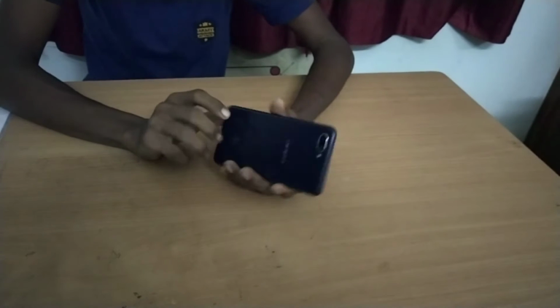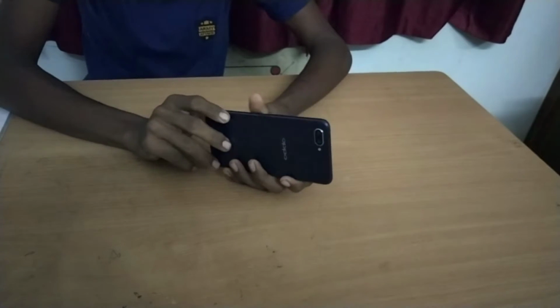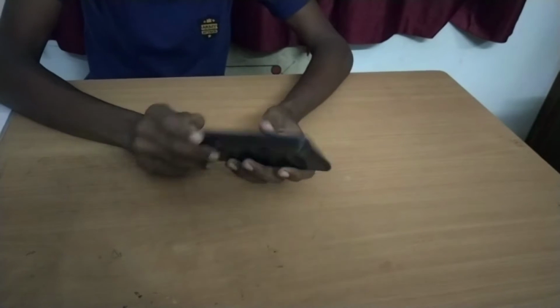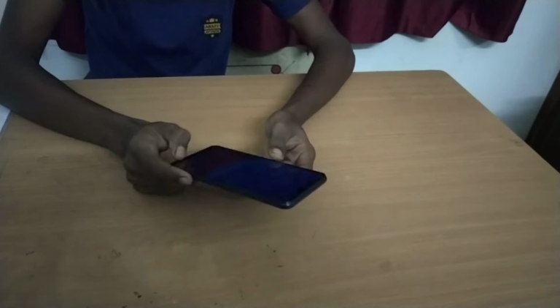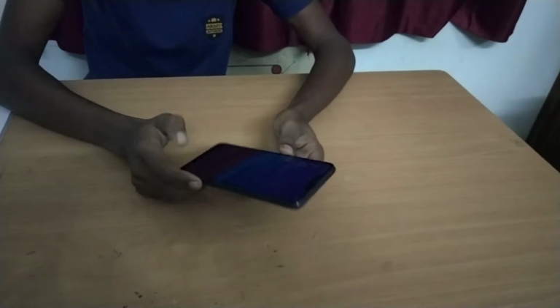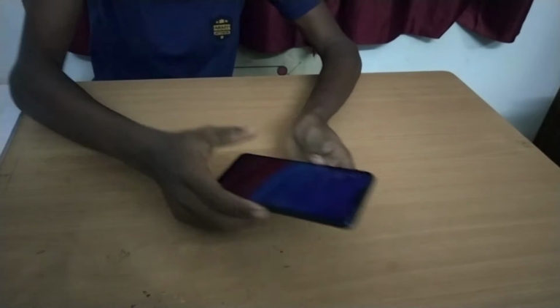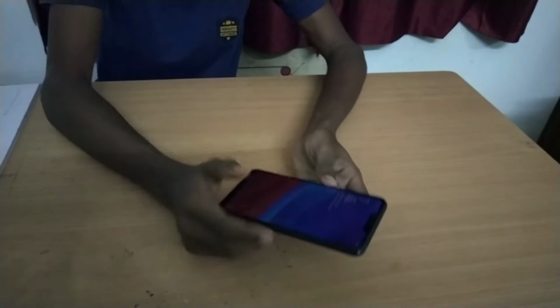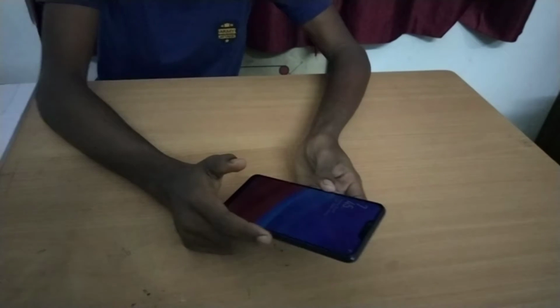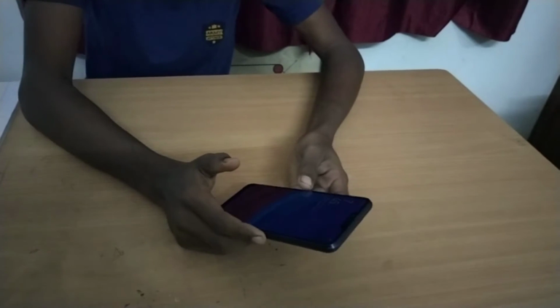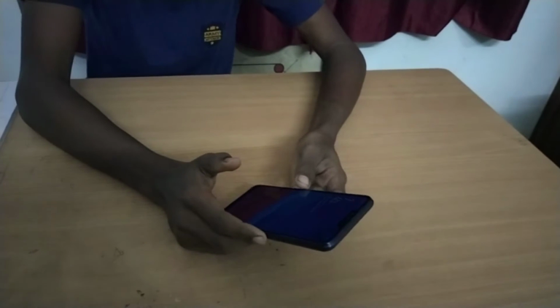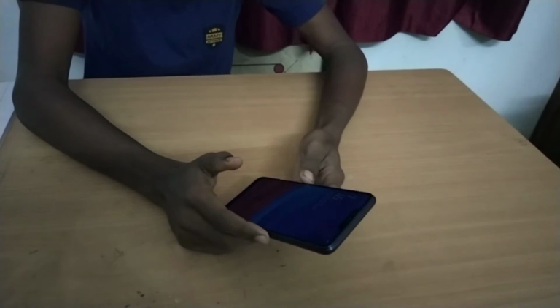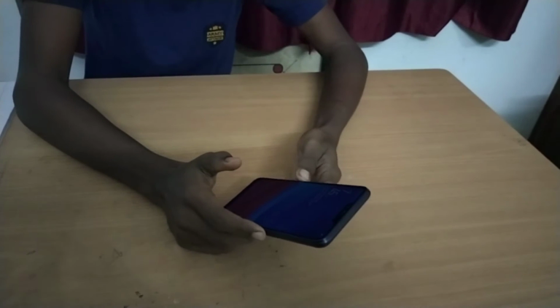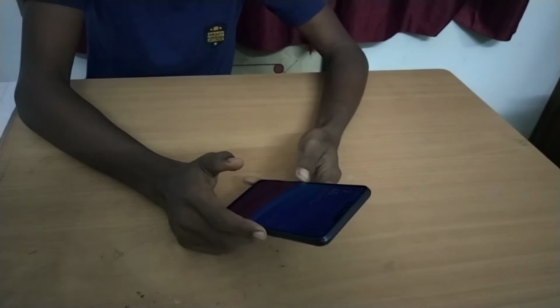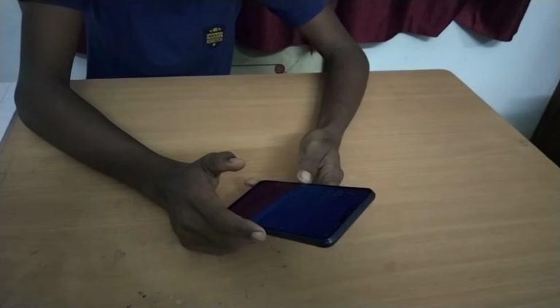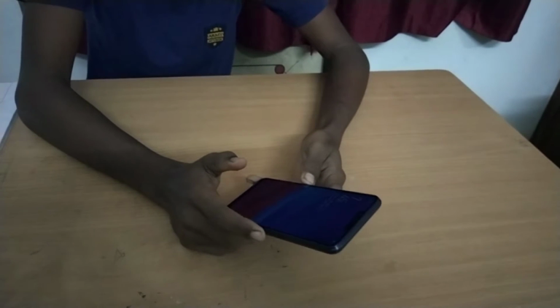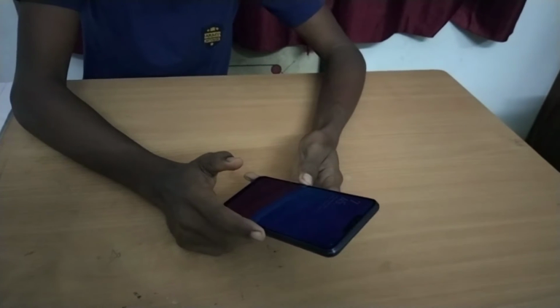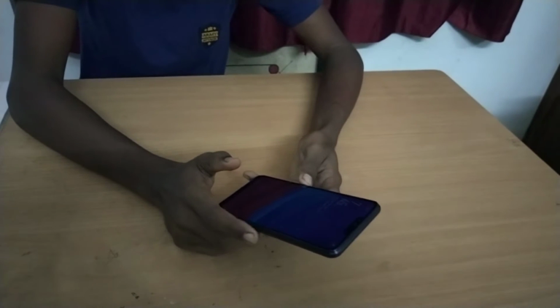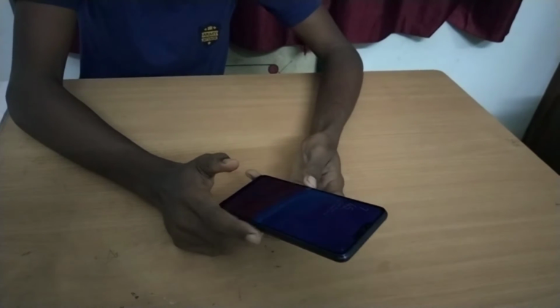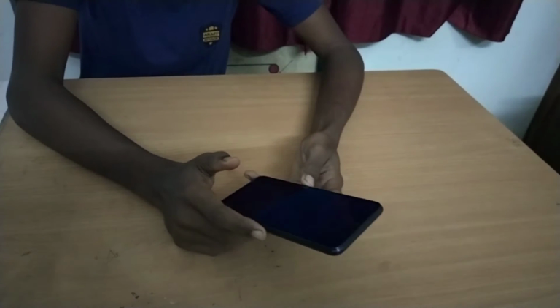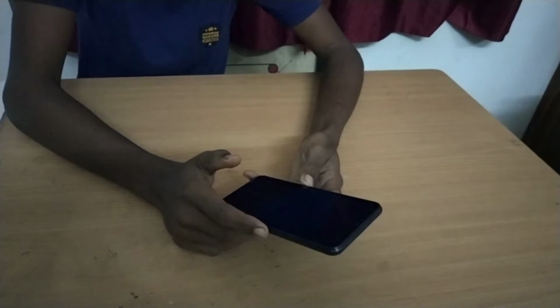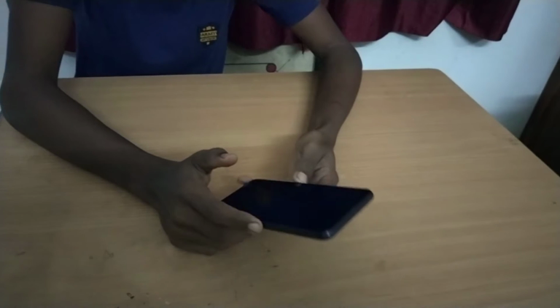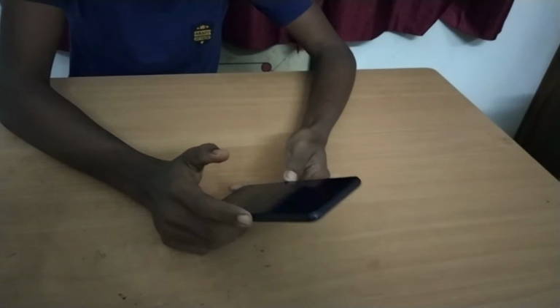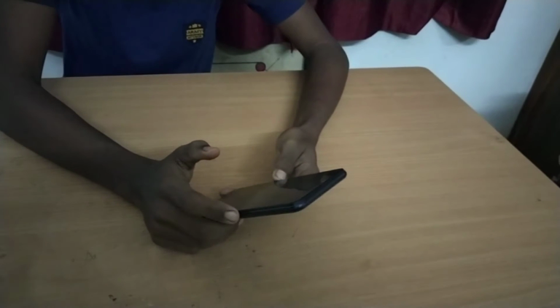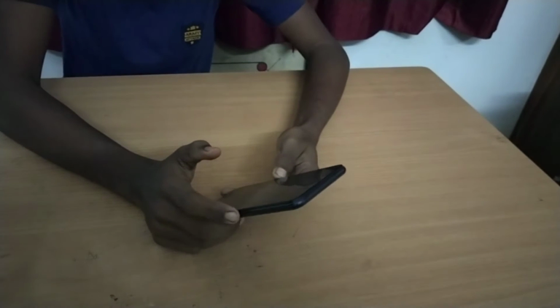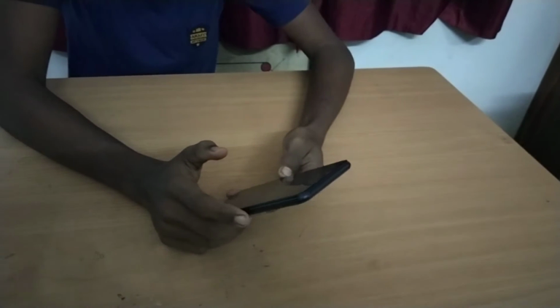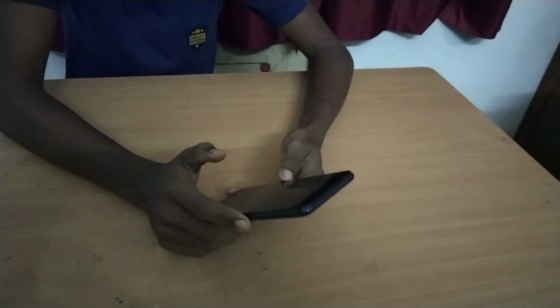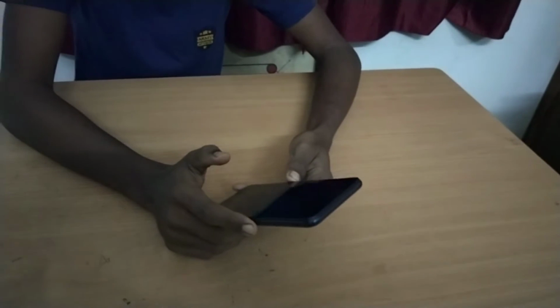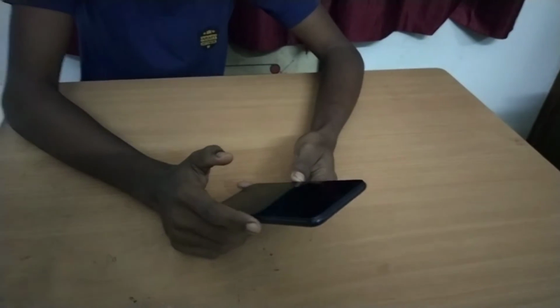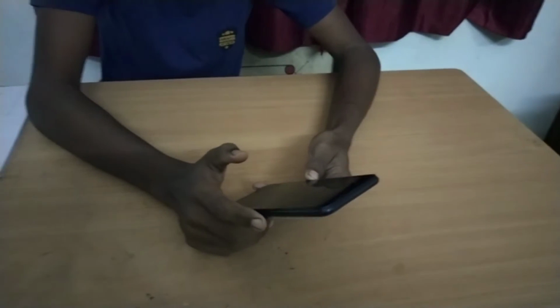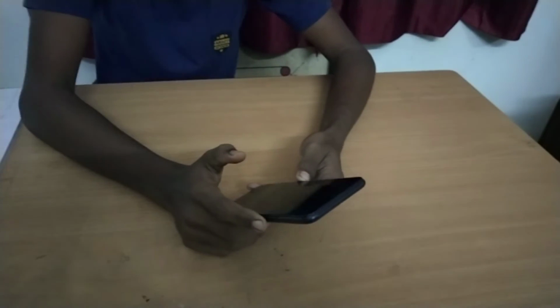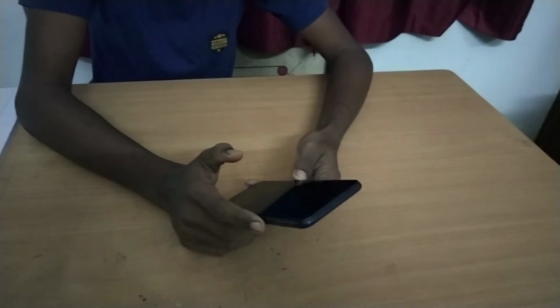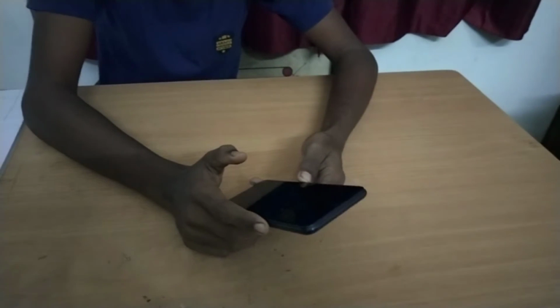This is the display. This is an HD Plus display — Full HD Plus it is not.